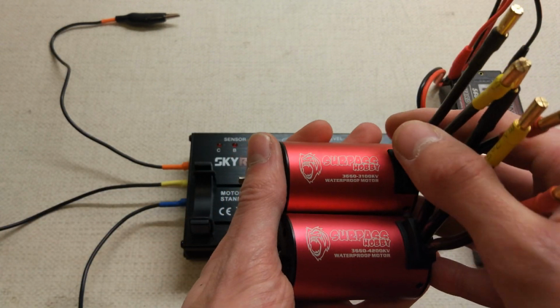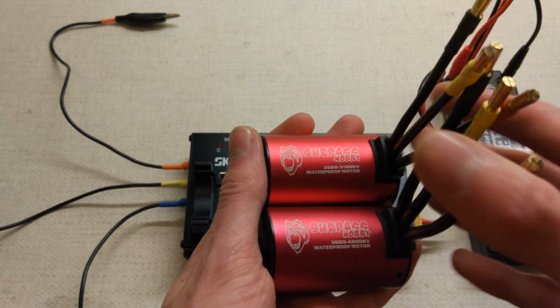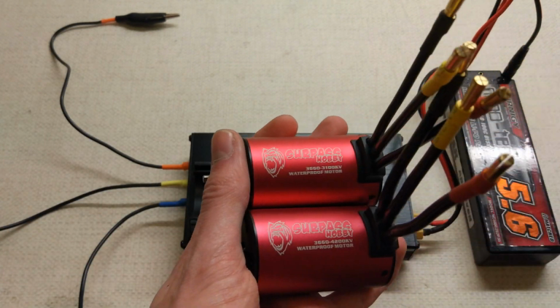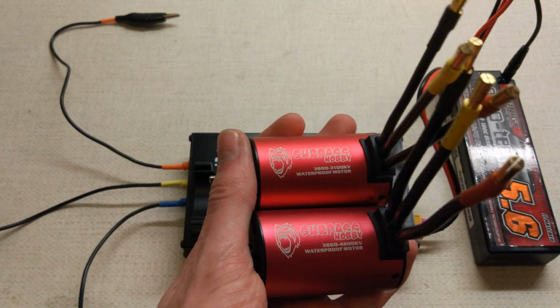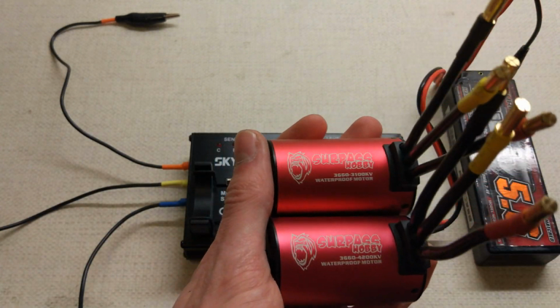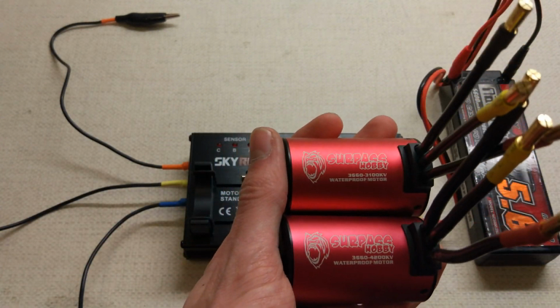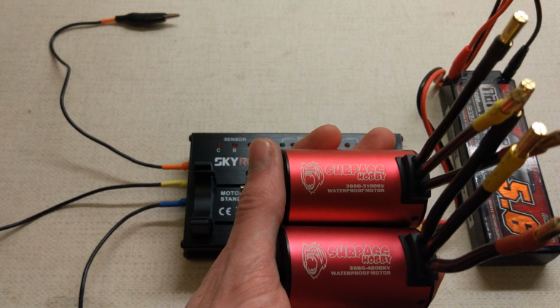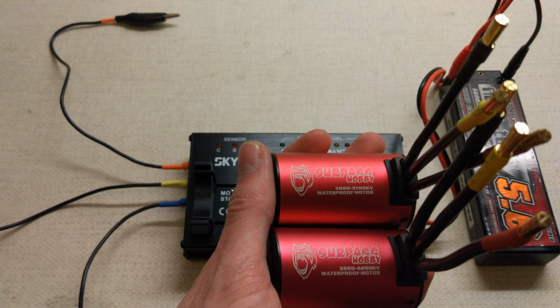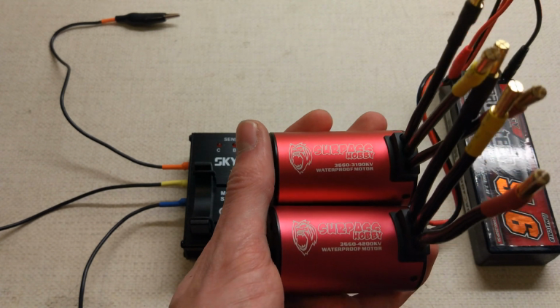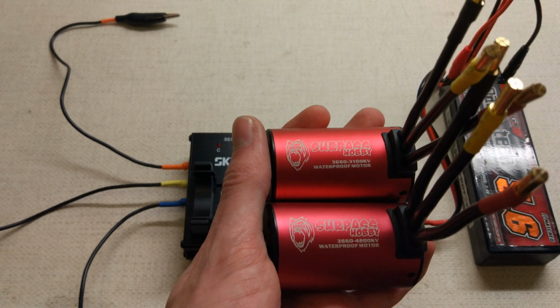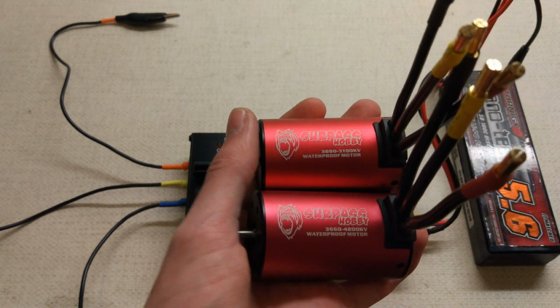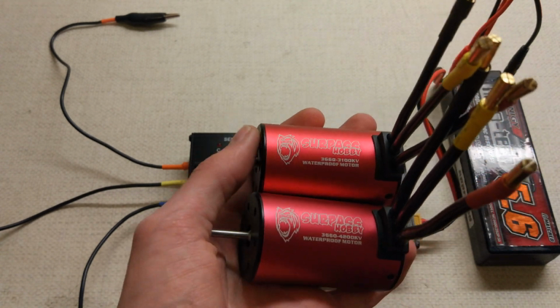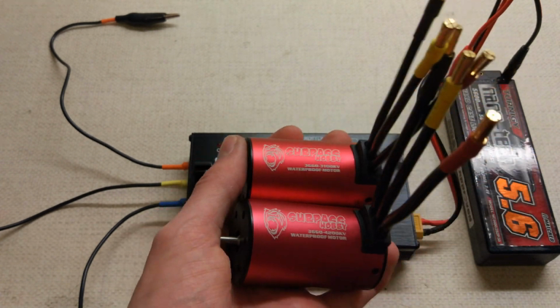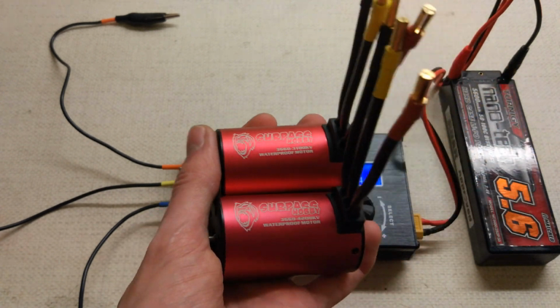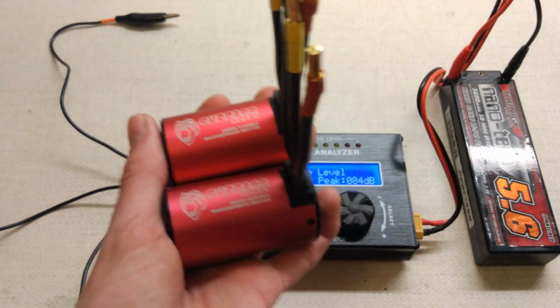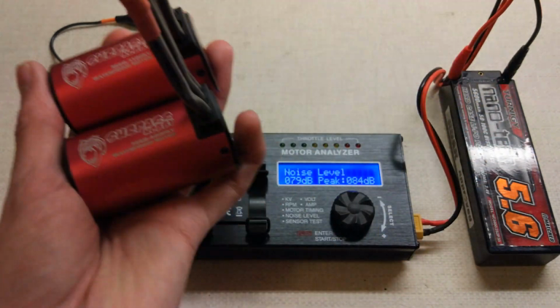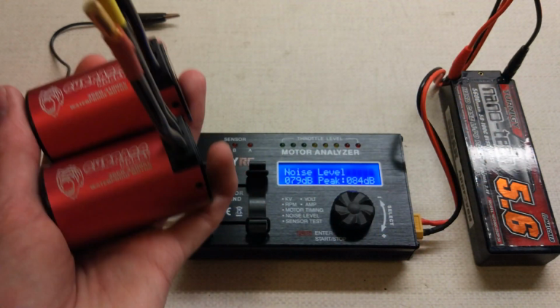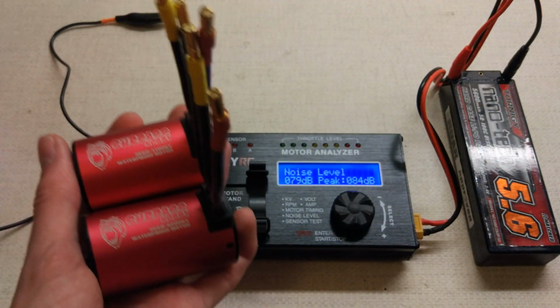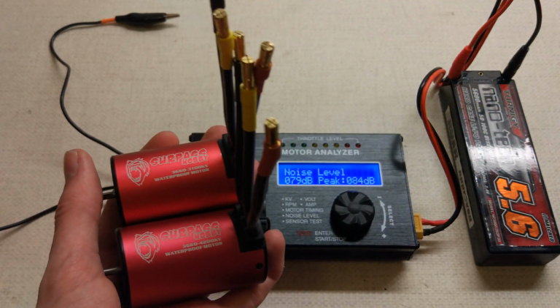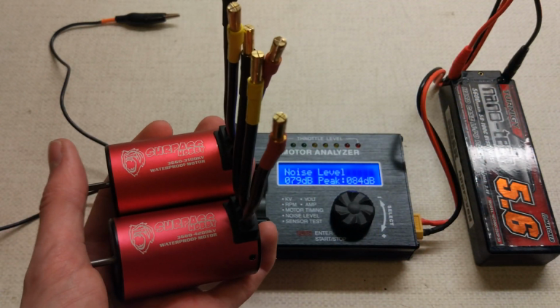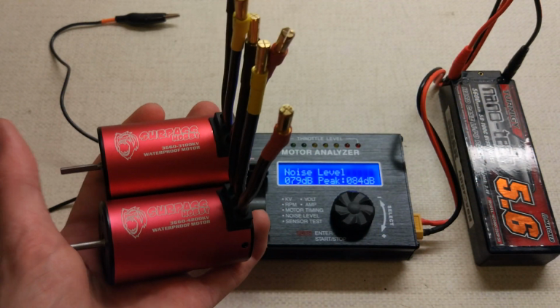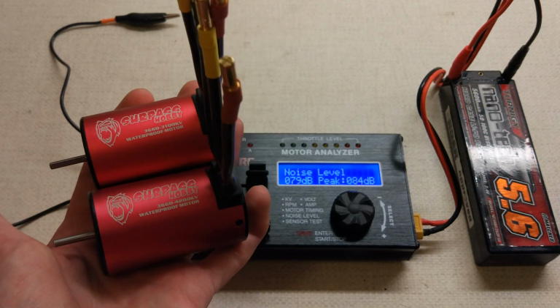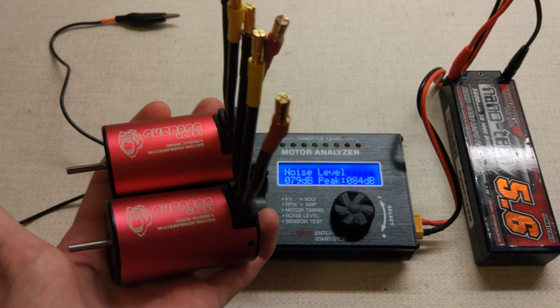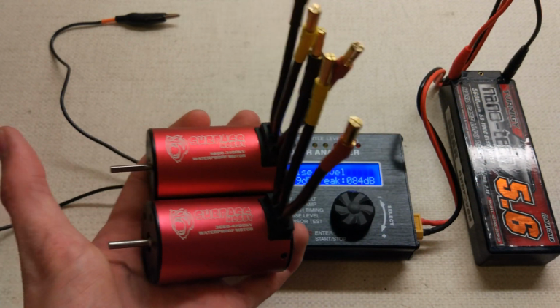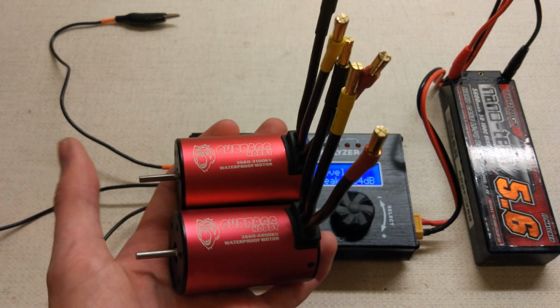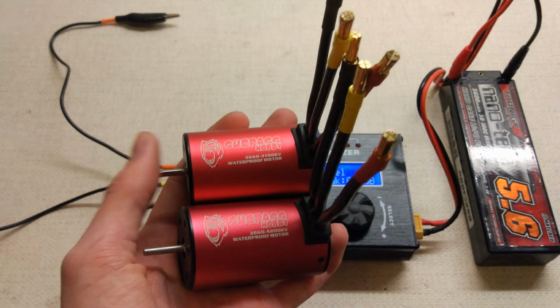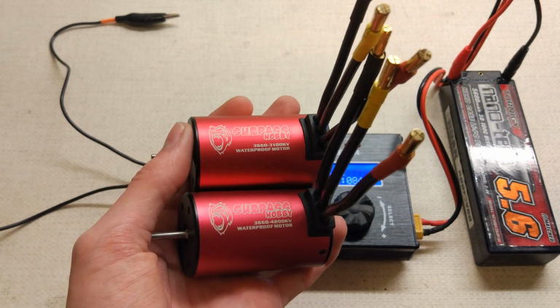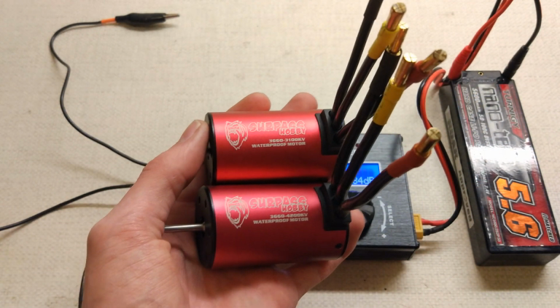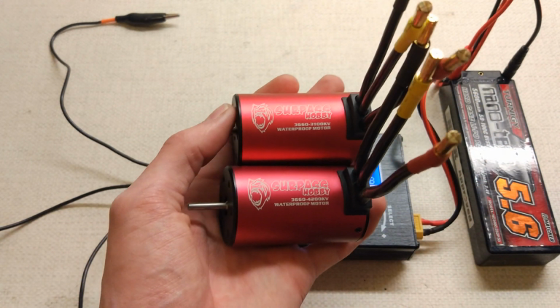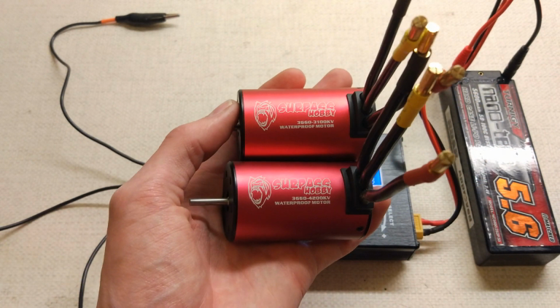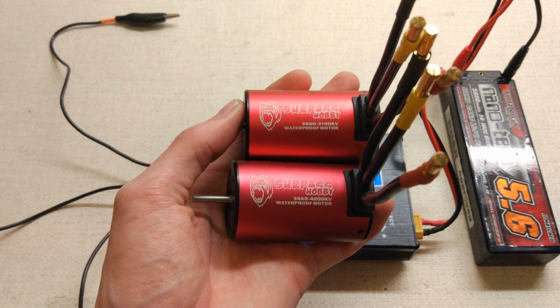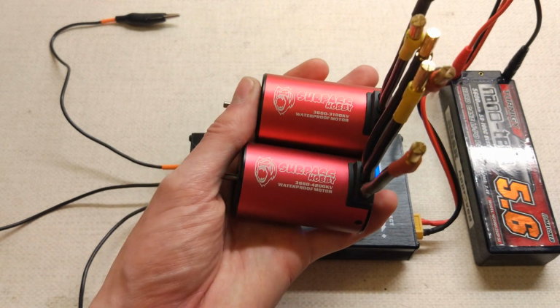Not as good as it says on the can, but as long as you bear that in mind when buying them - maybe buy the next spec up from the one you actually want - you can't really go wrong. They're not too noisy or anything.